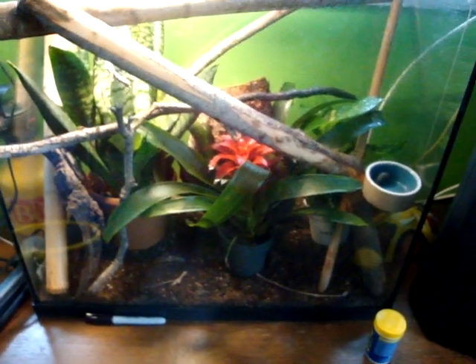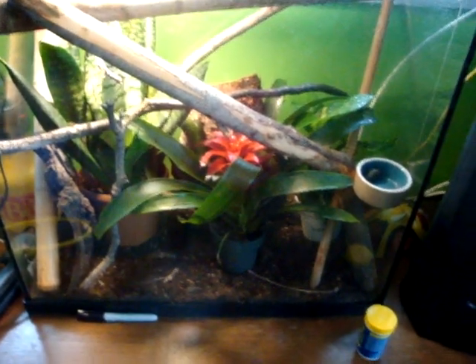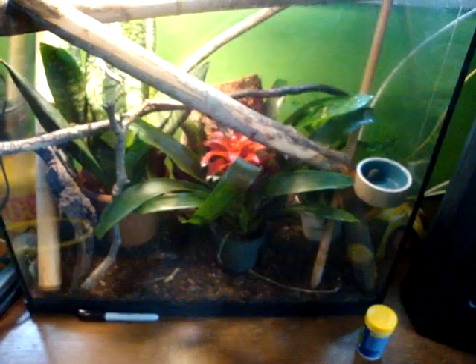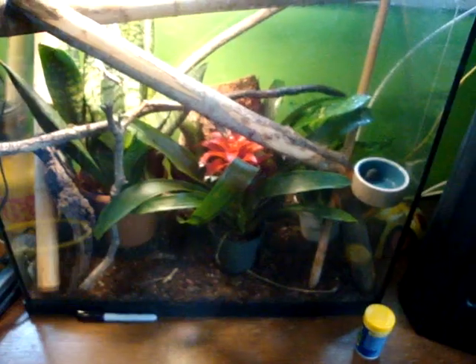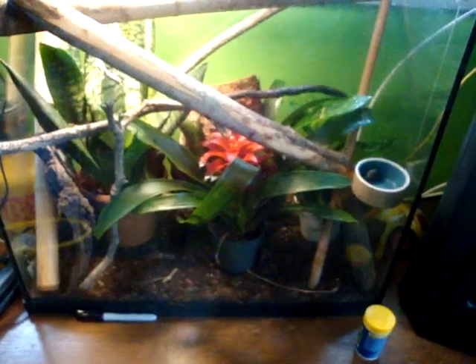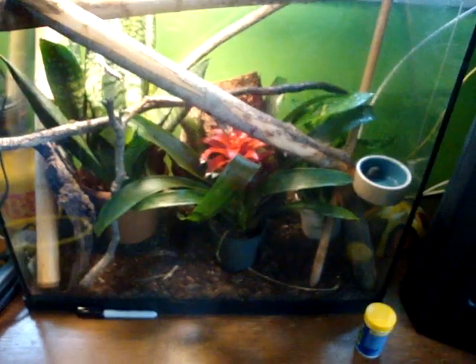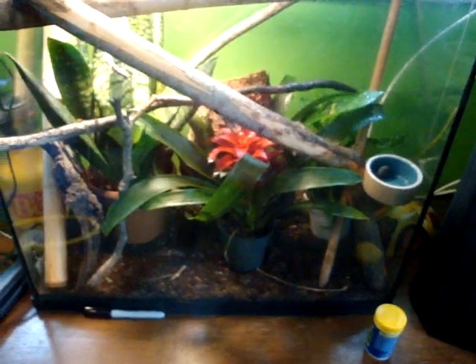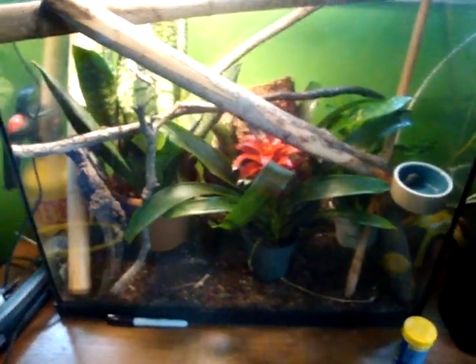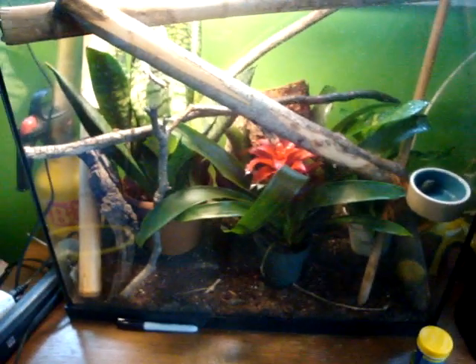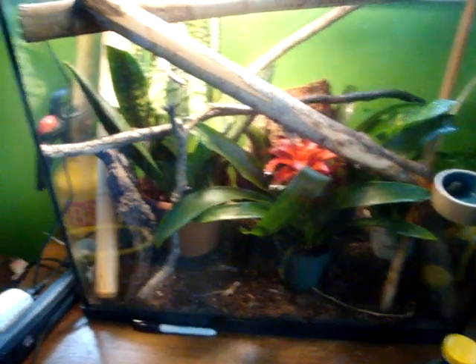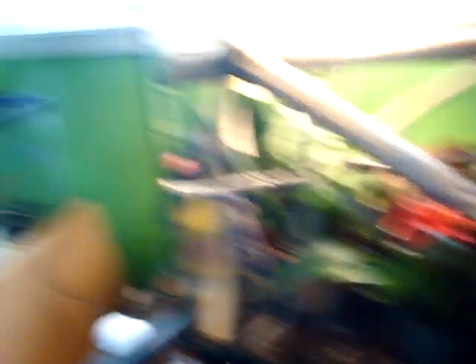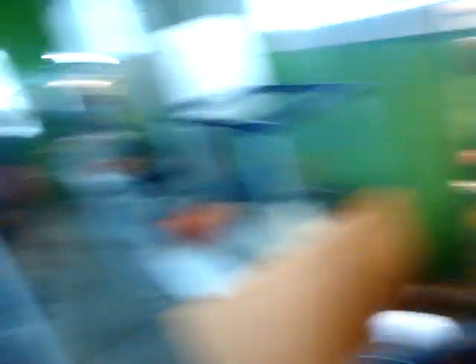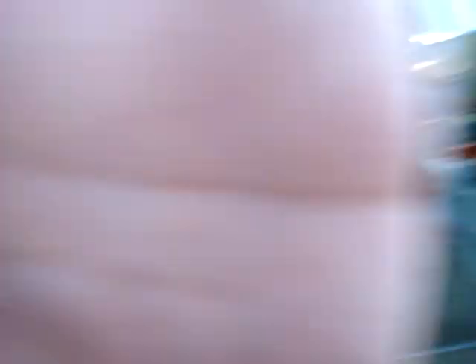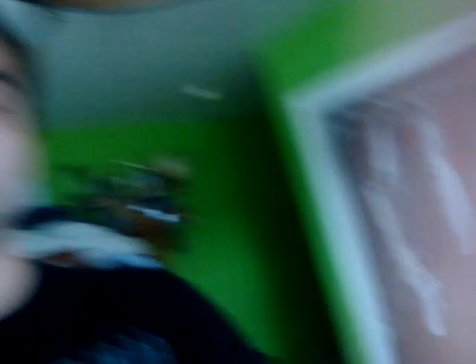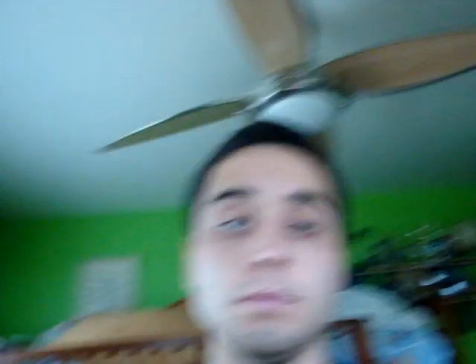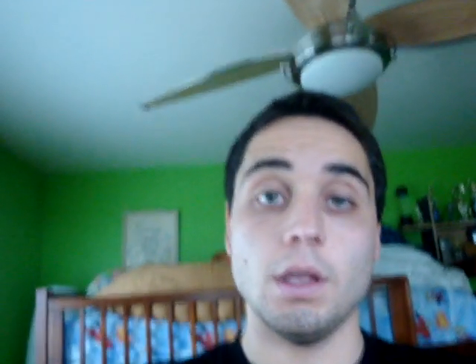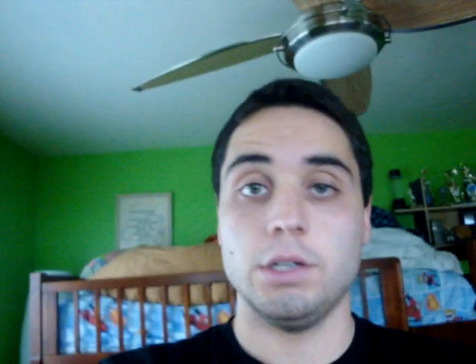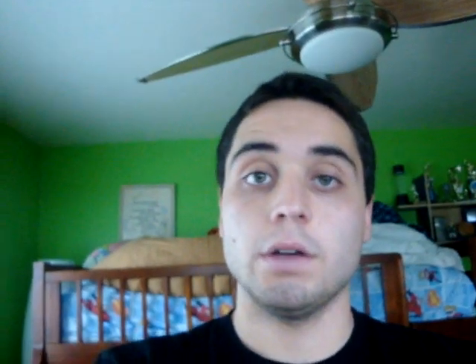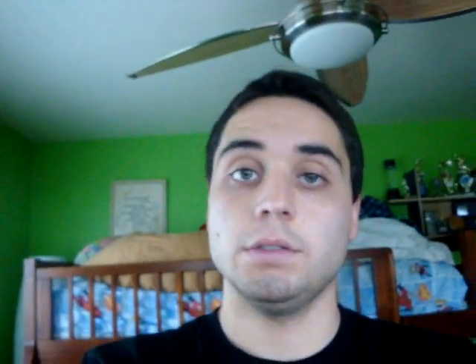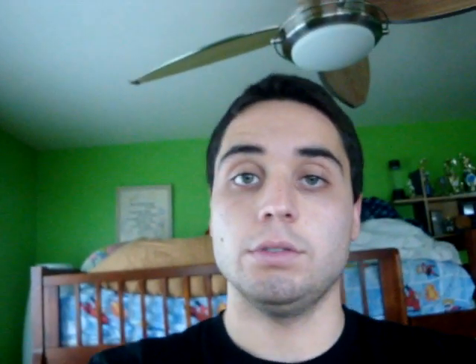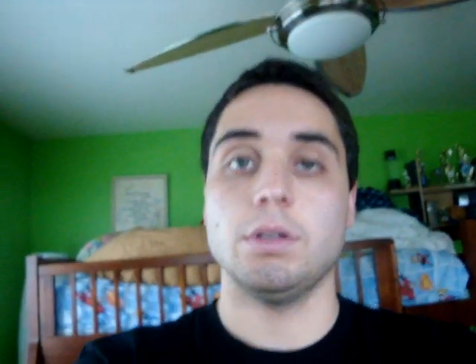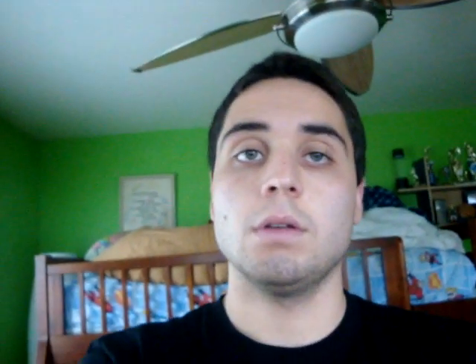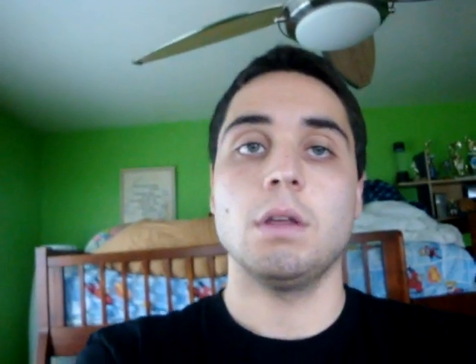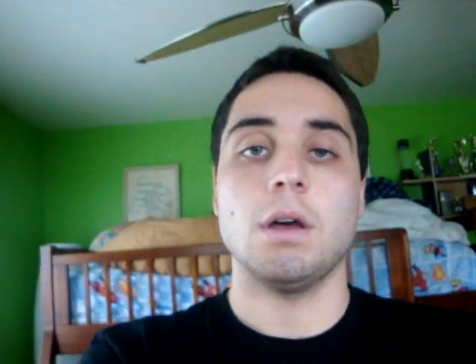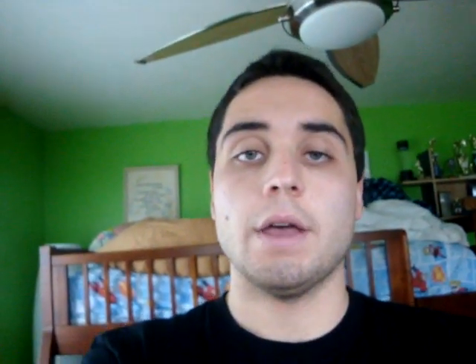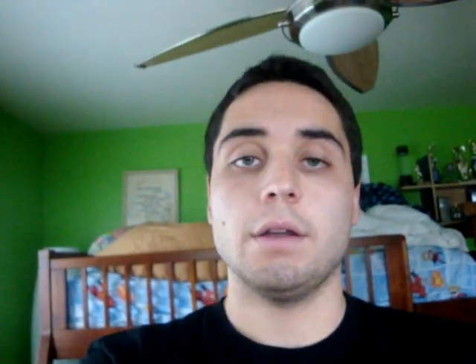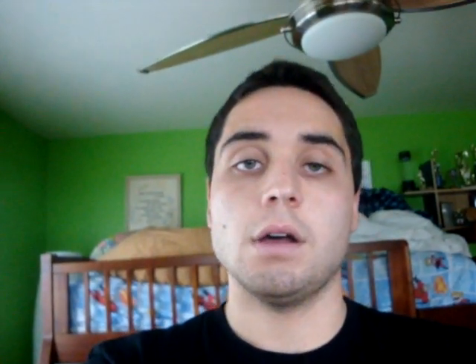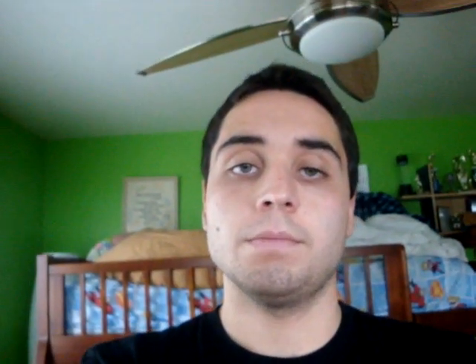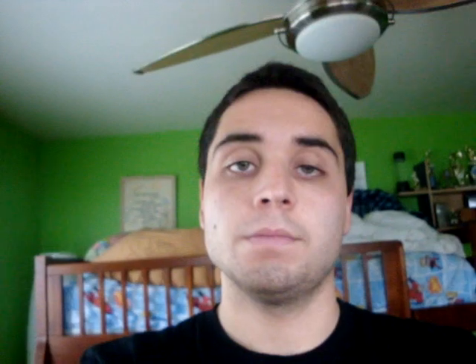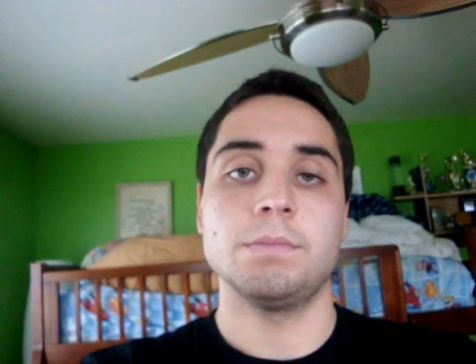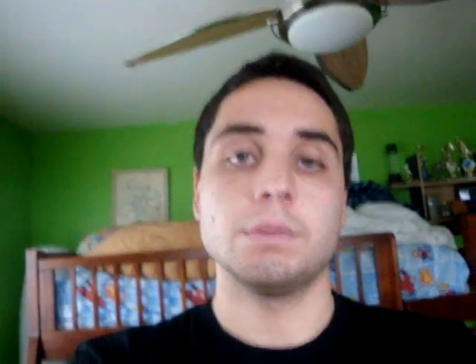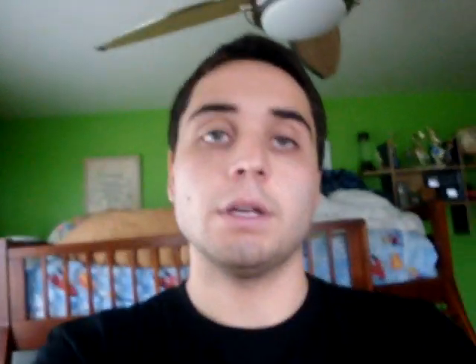So check back in a week or so and I shall have the lizards. See you later.